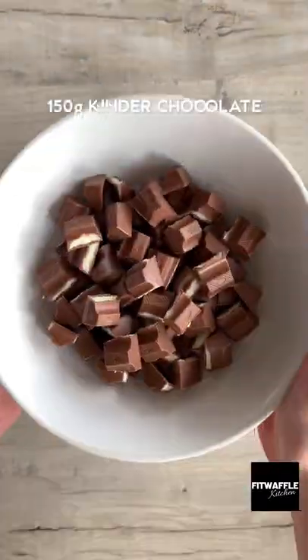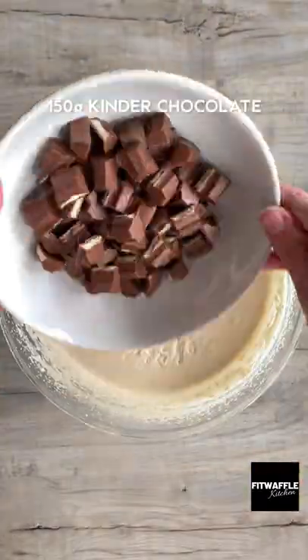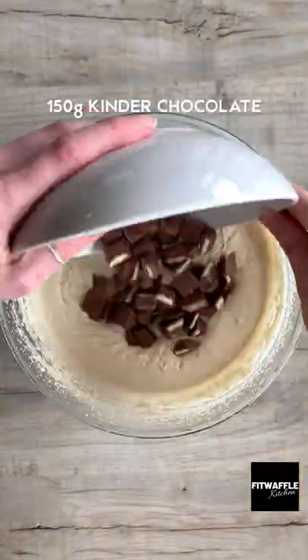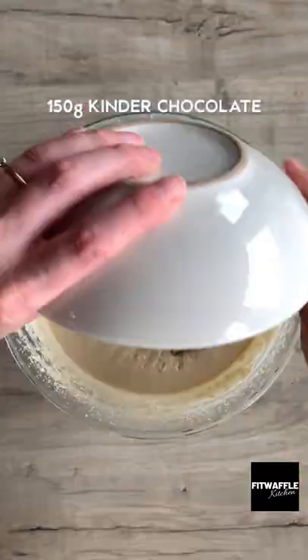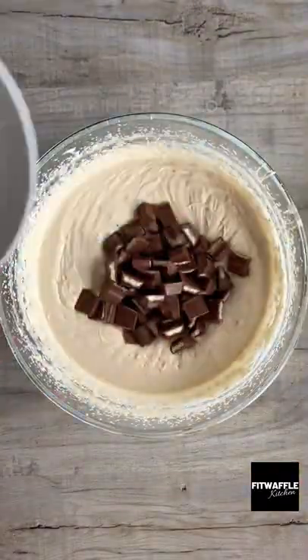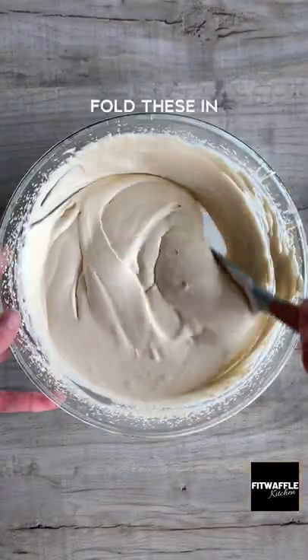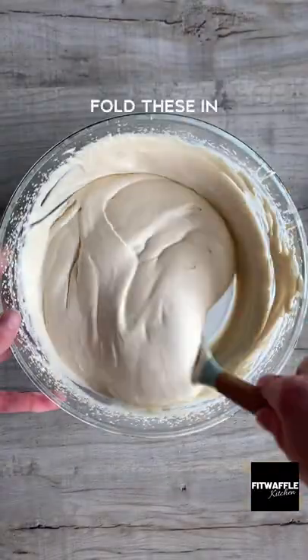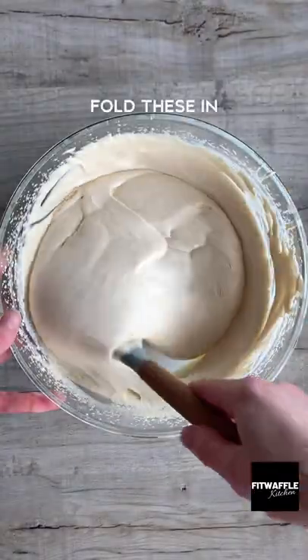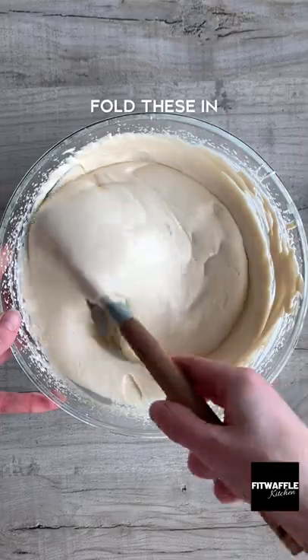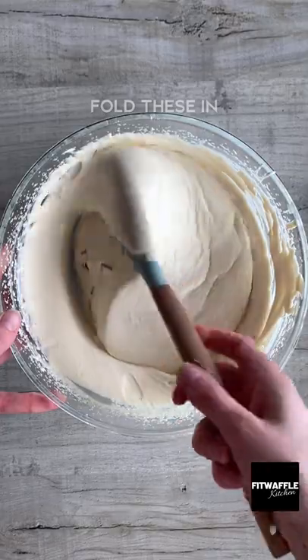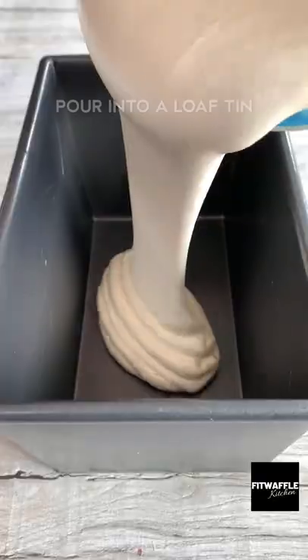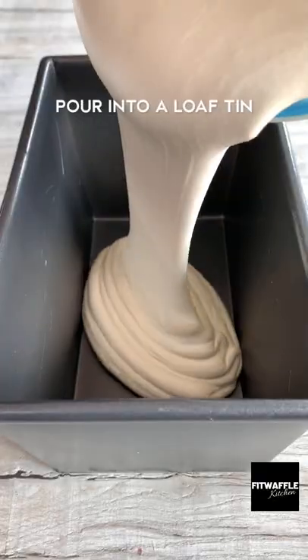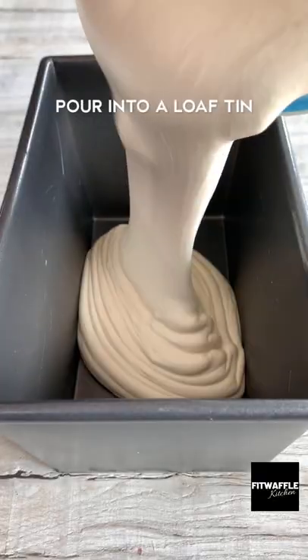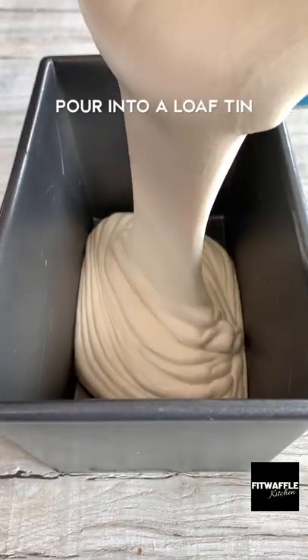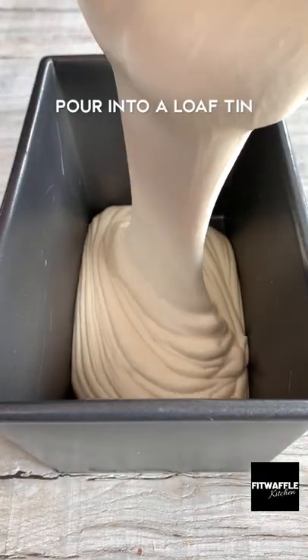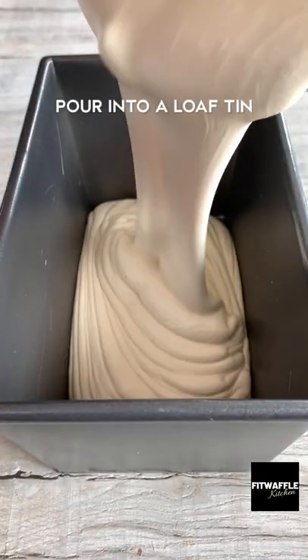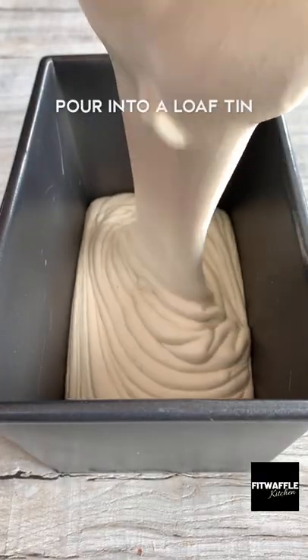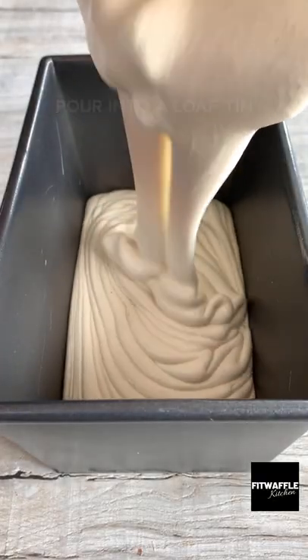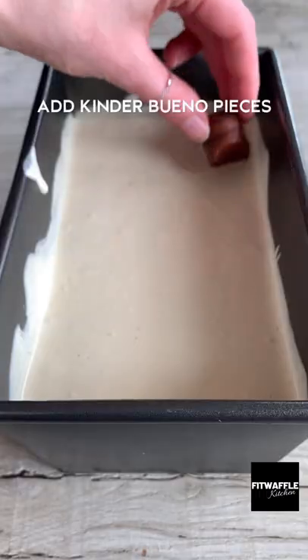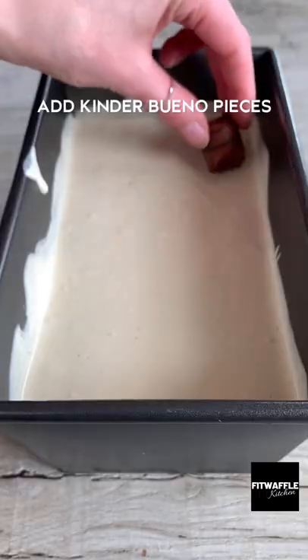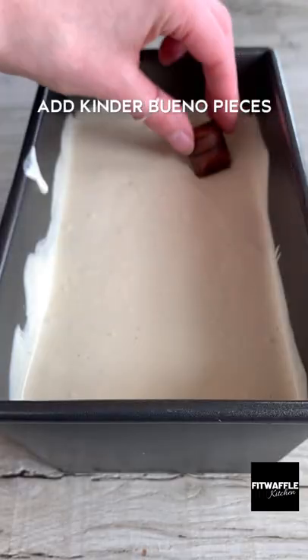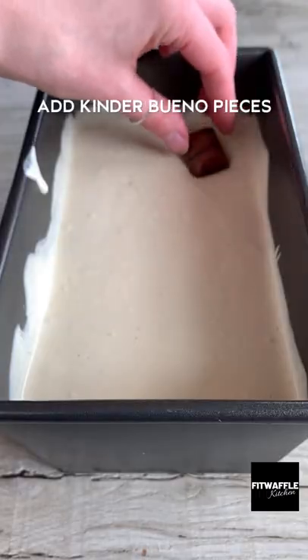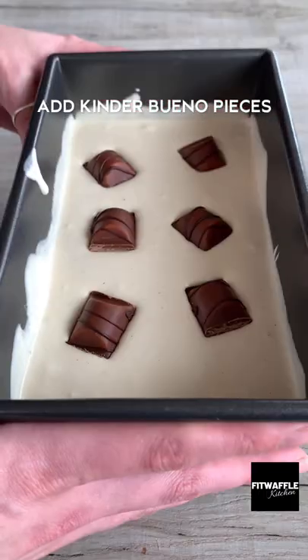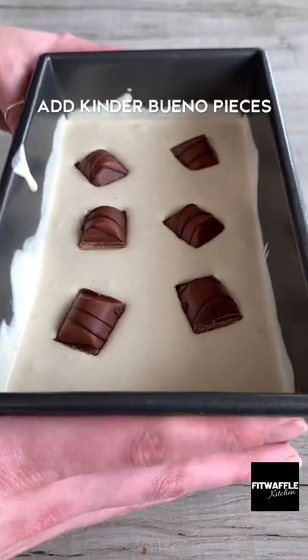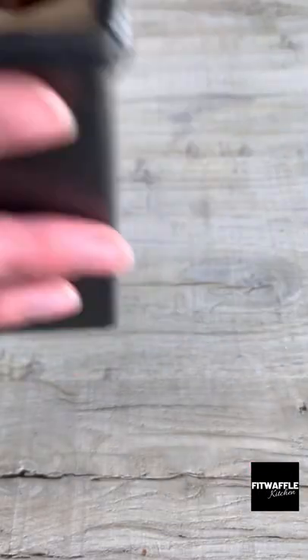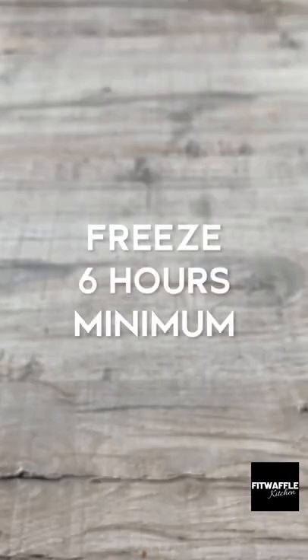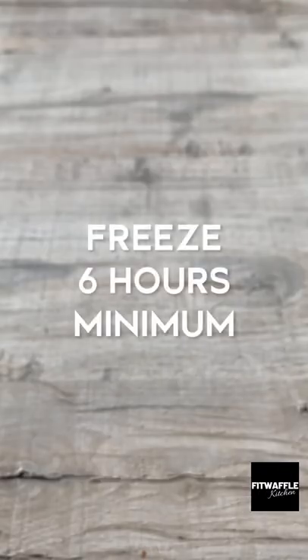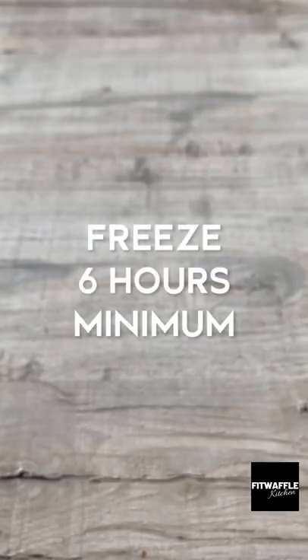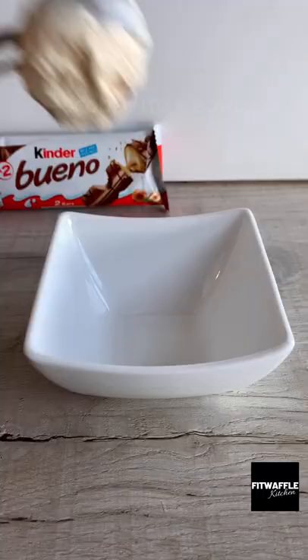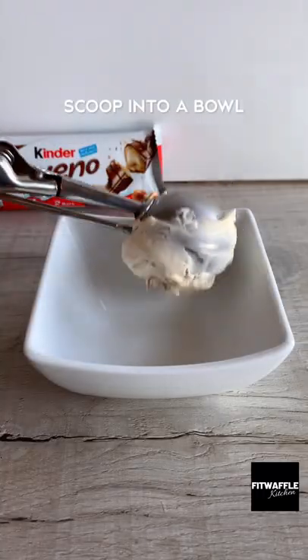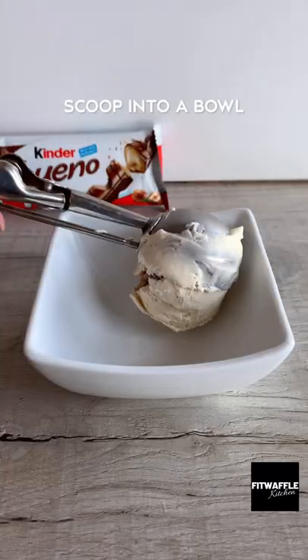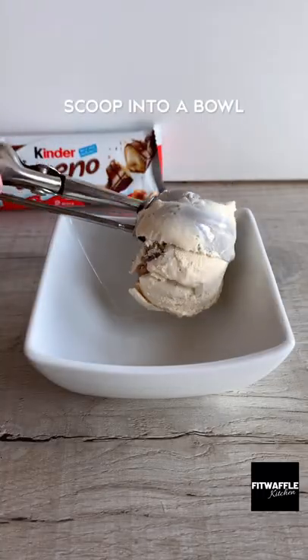Then fold in chopped Kinder pieces. Pour it into a loaf tin and top with chunks of Kinder Bueno, then freeze for at least six hours and serve.